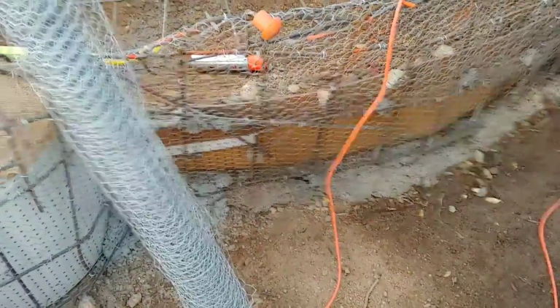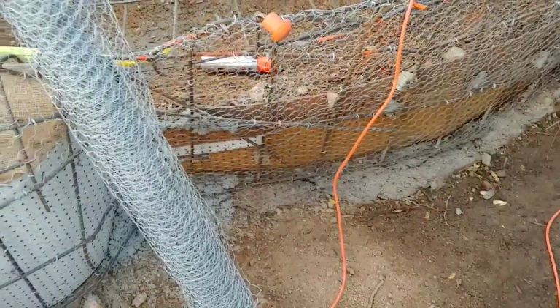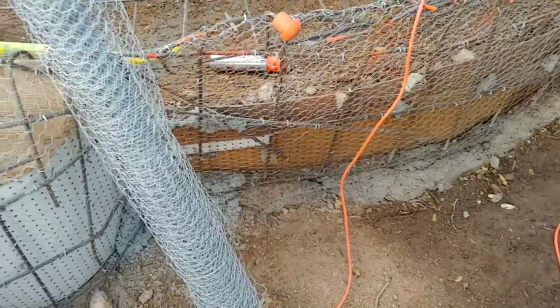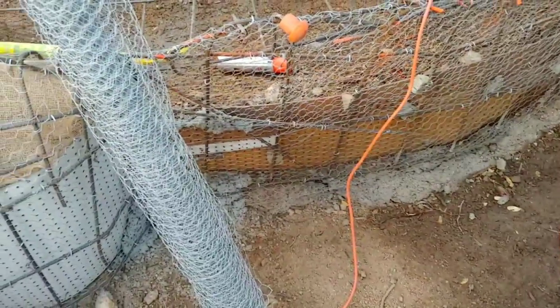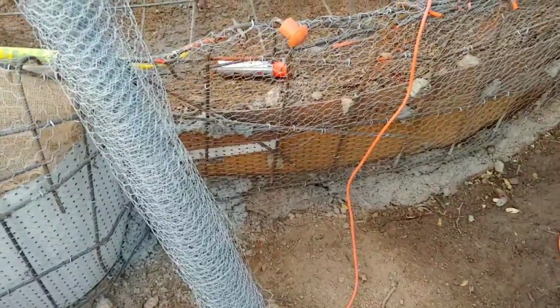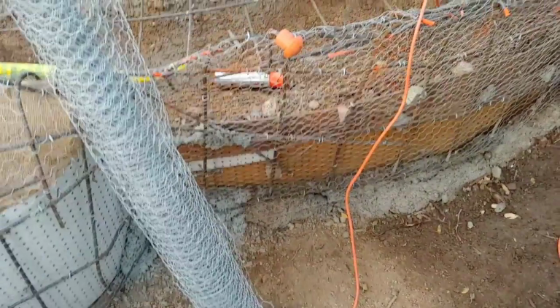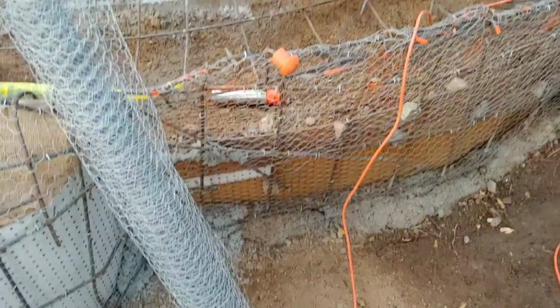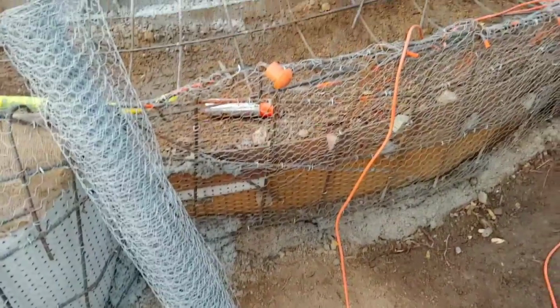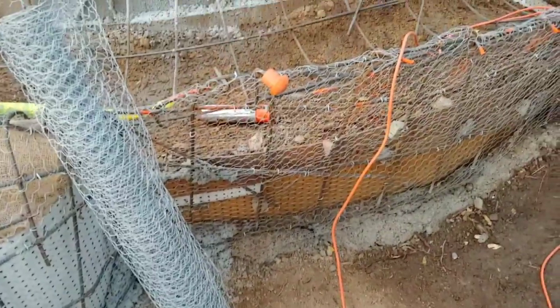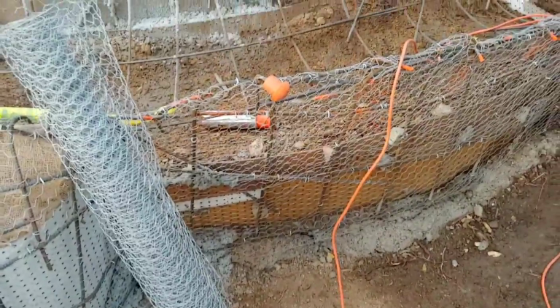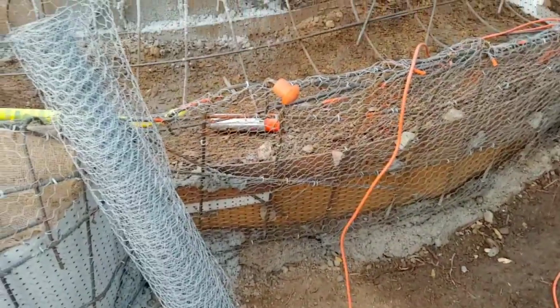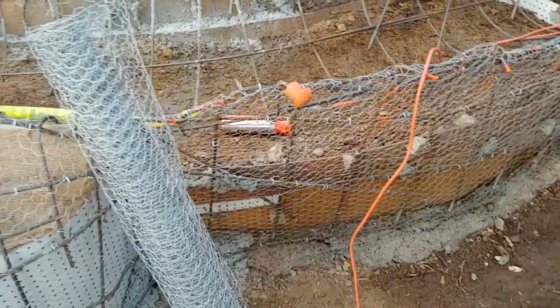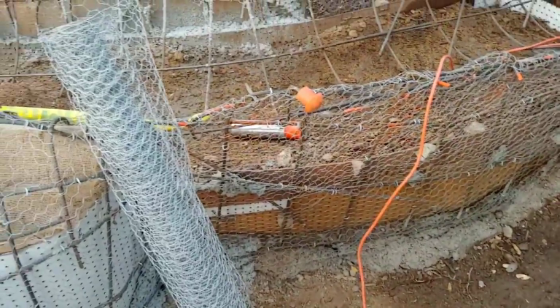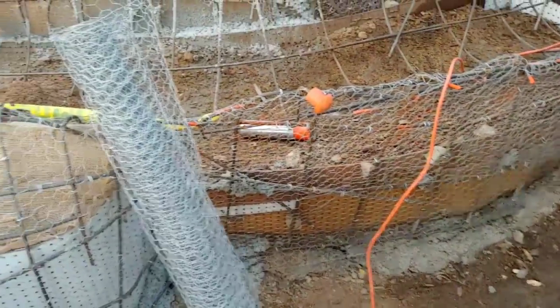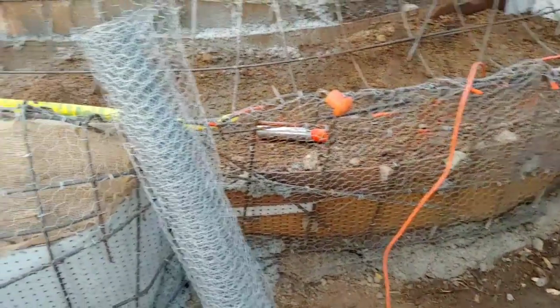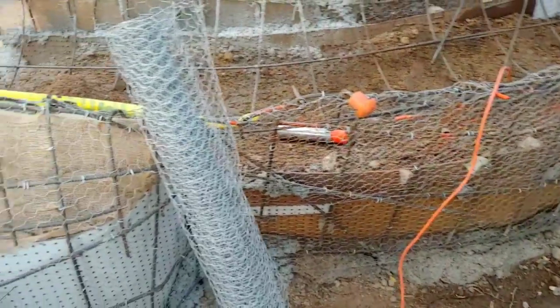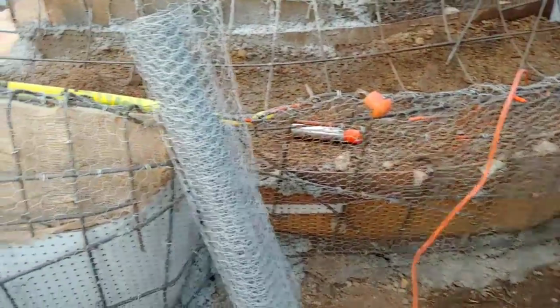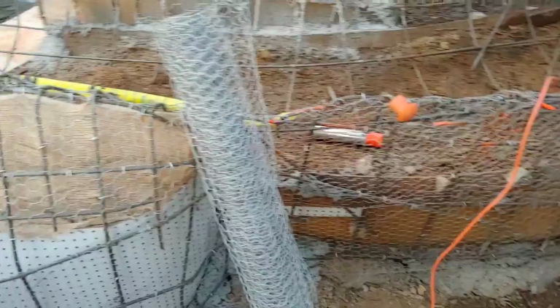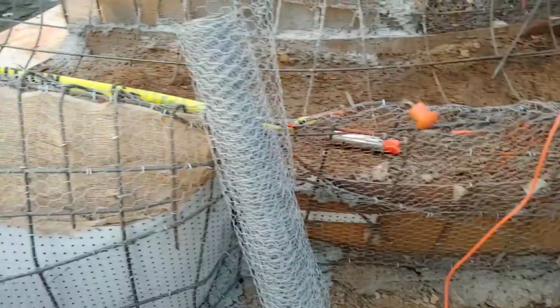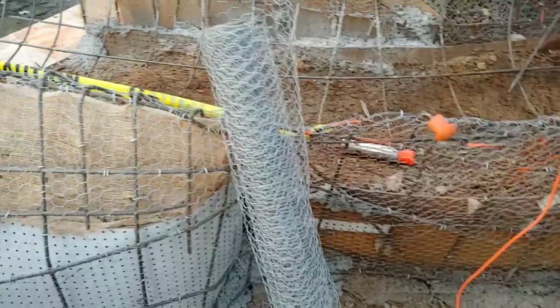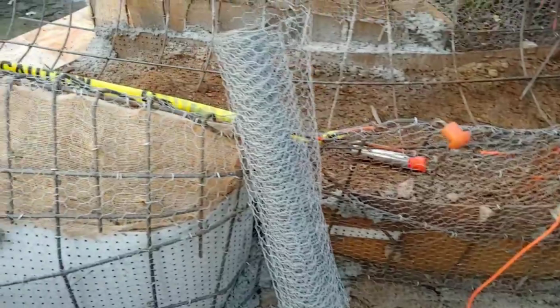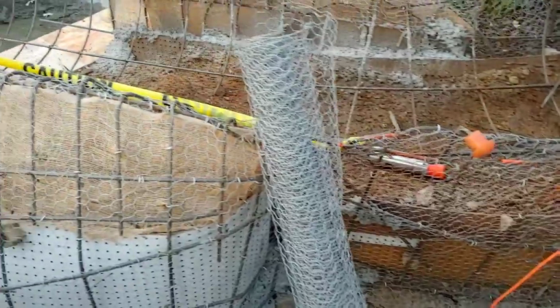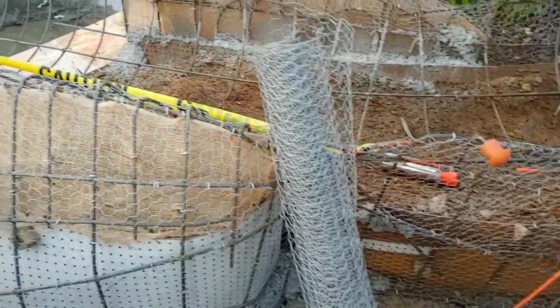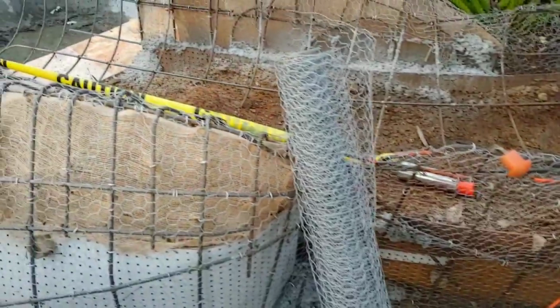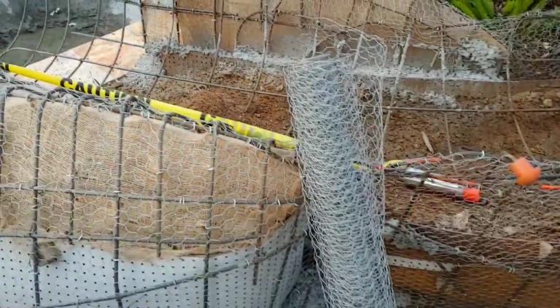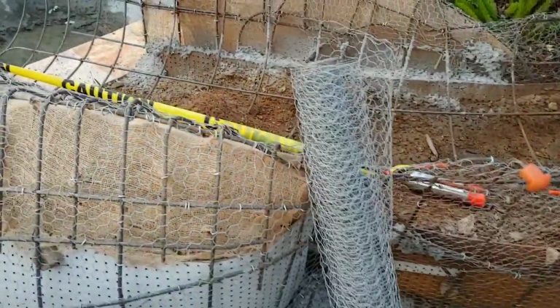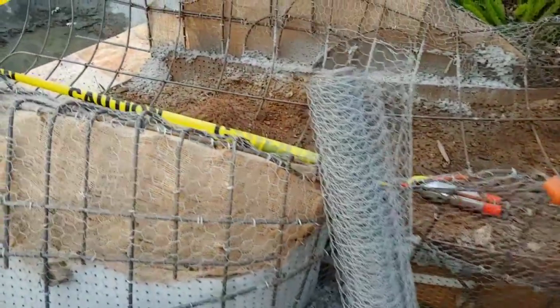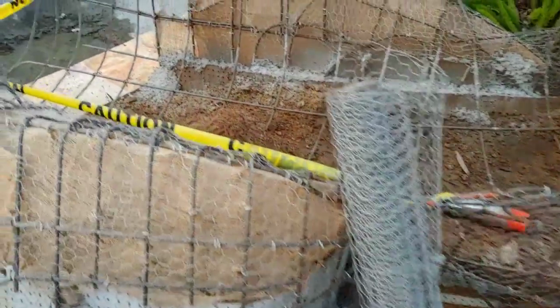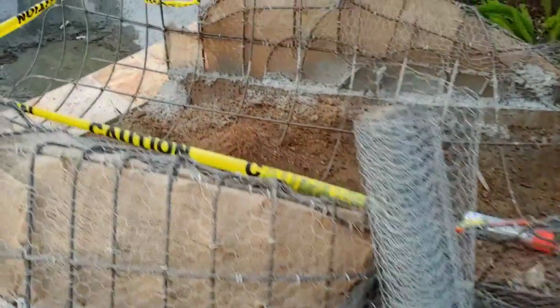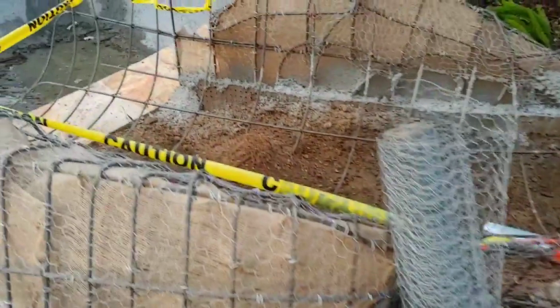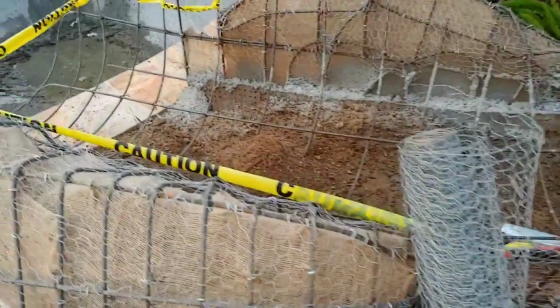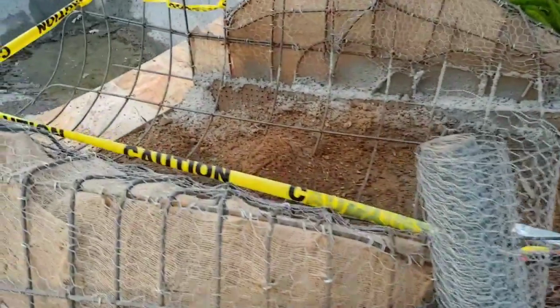We're just talking about the slide out here in Poway, California.